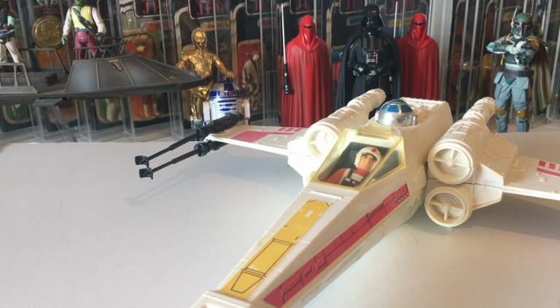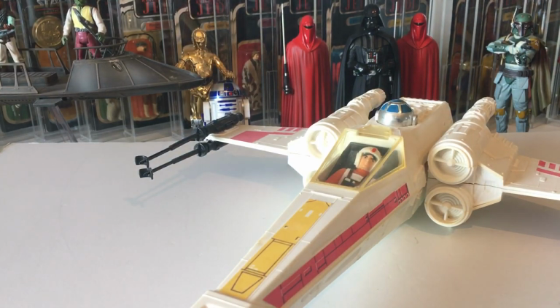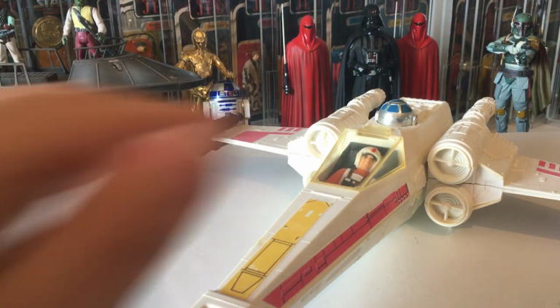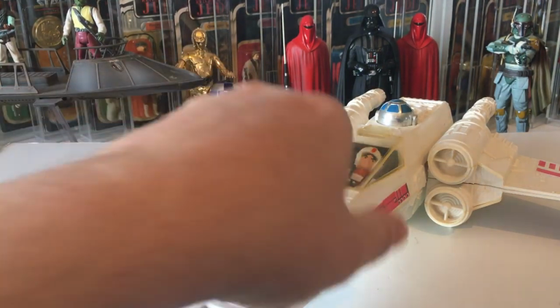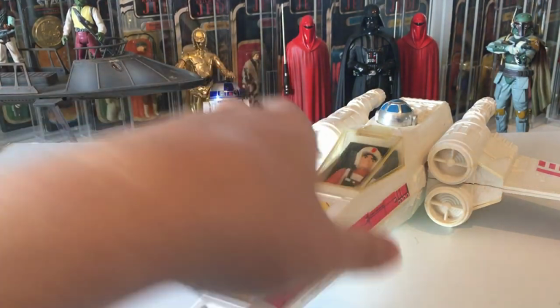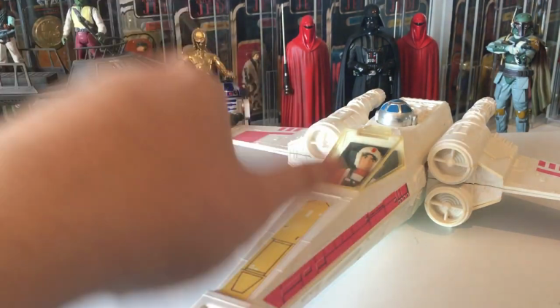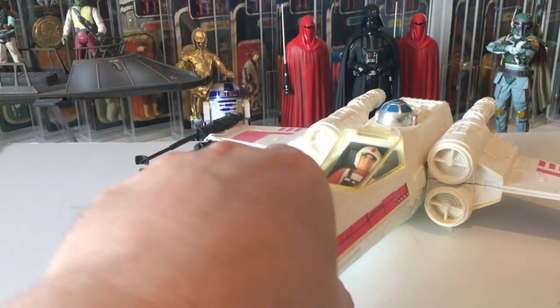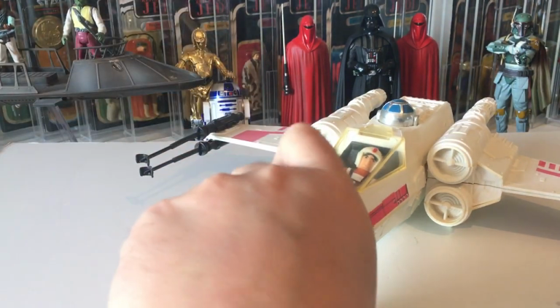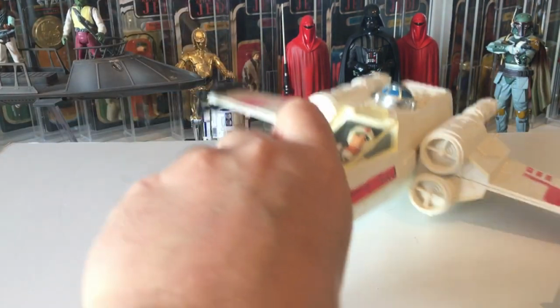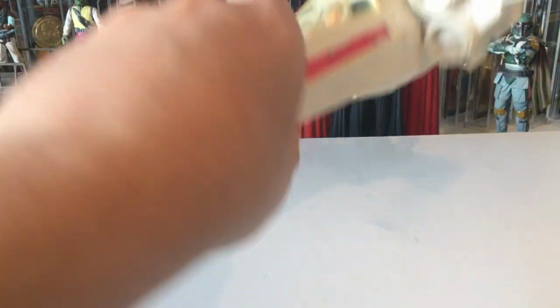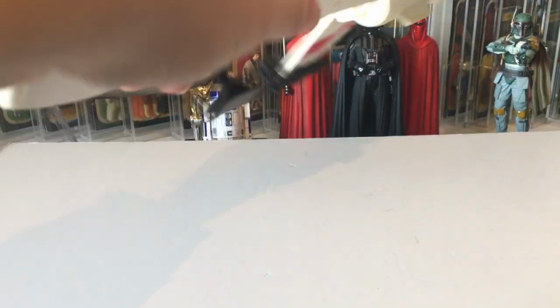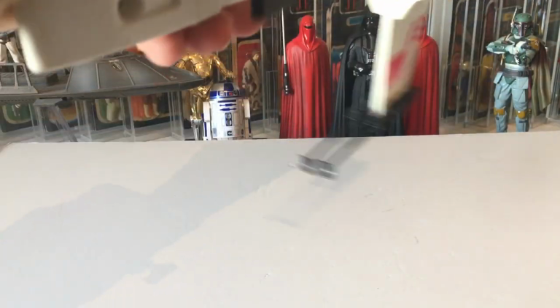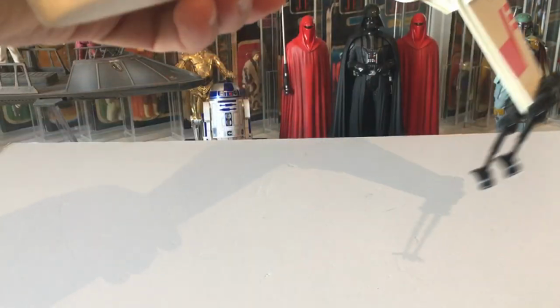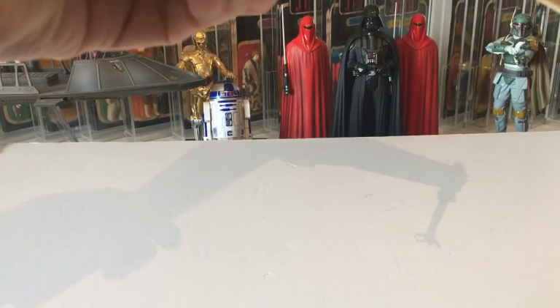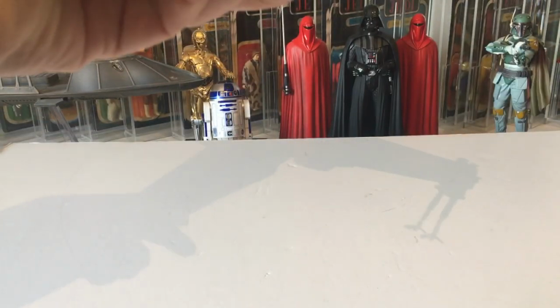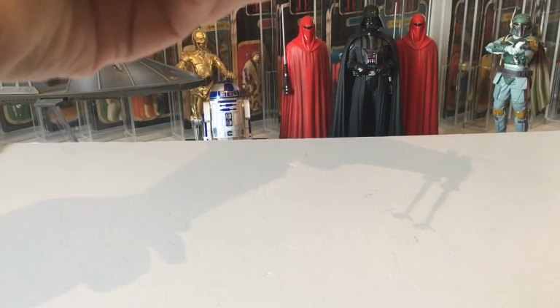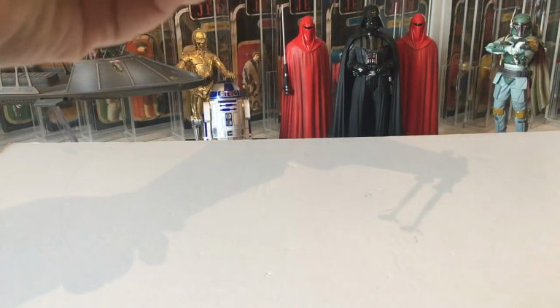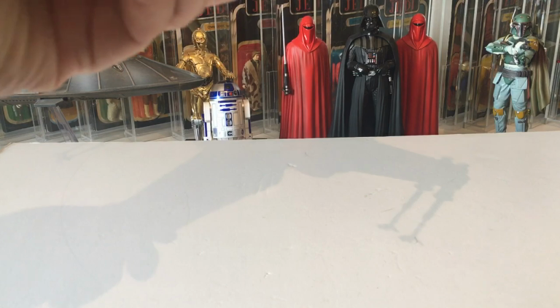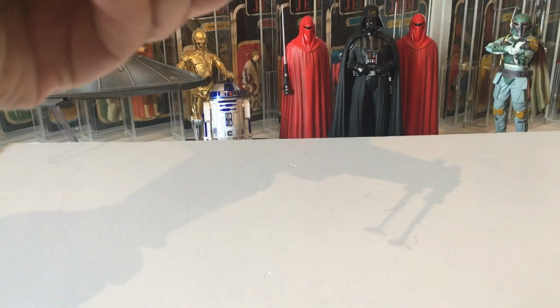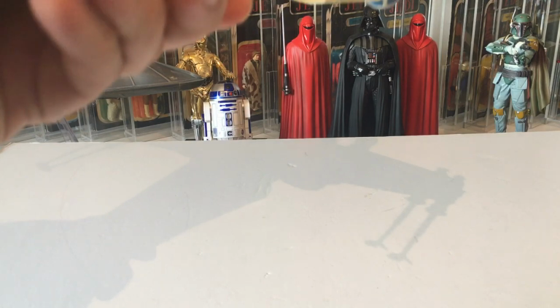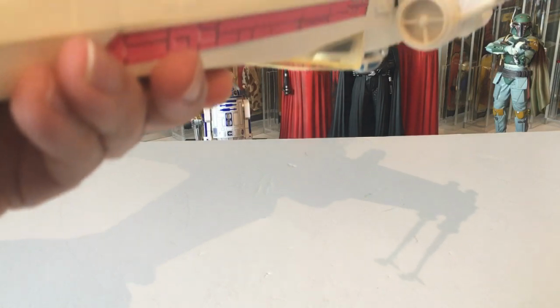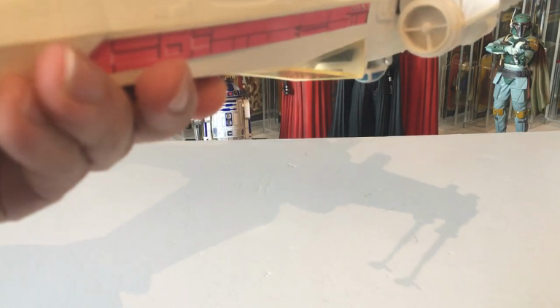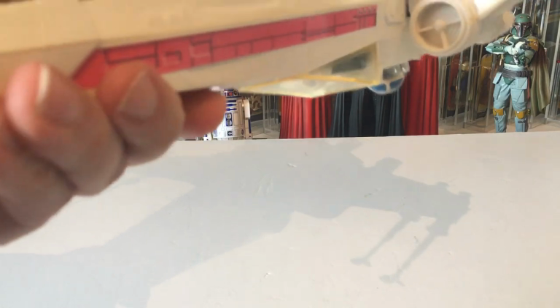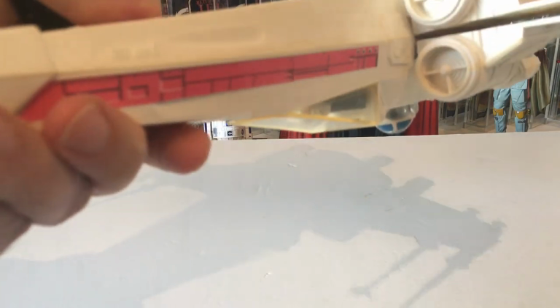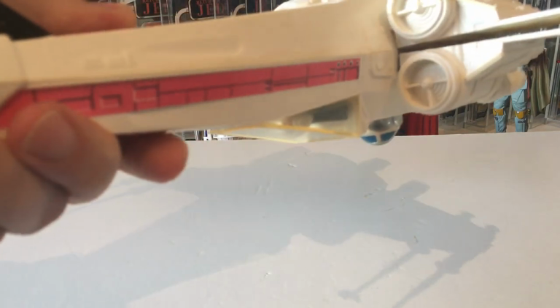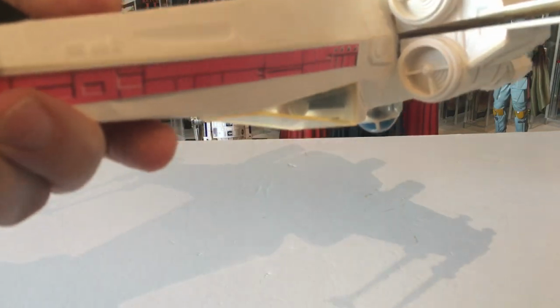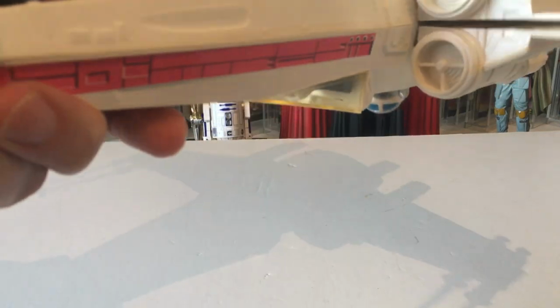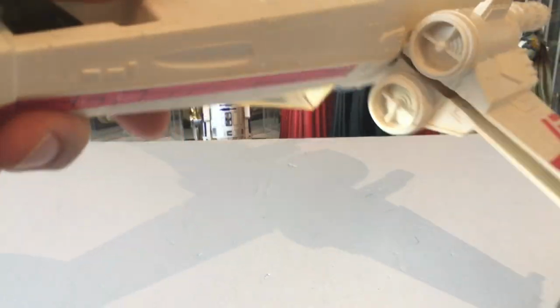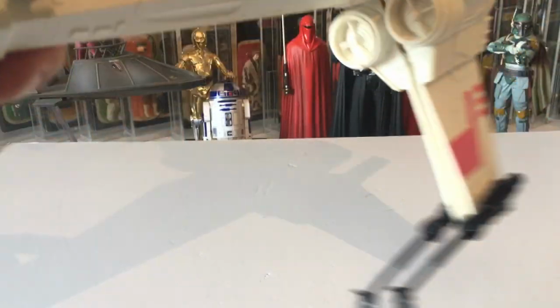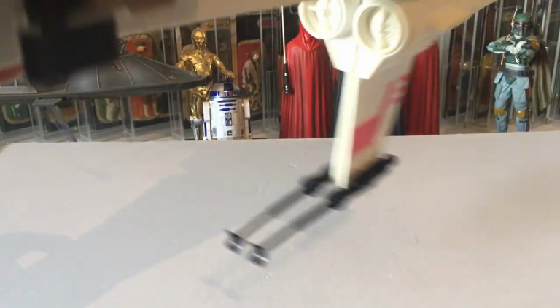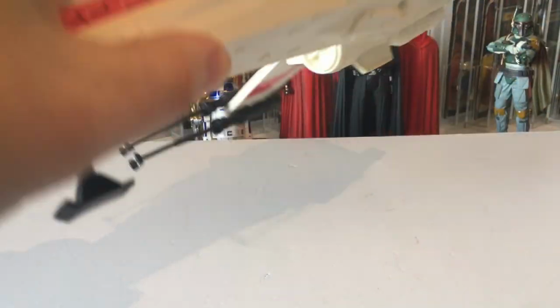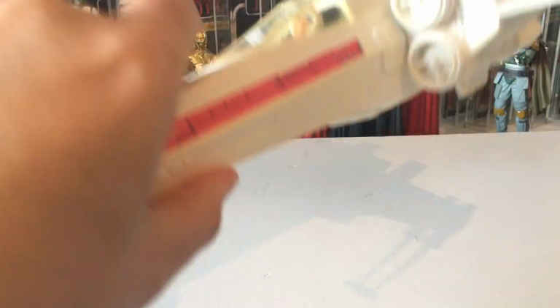Another reason you know you've got a good canopy: if you turn it upside down, it doesn't drop out. There we go — locks in pretty well.